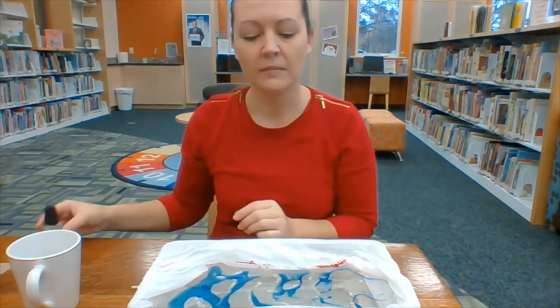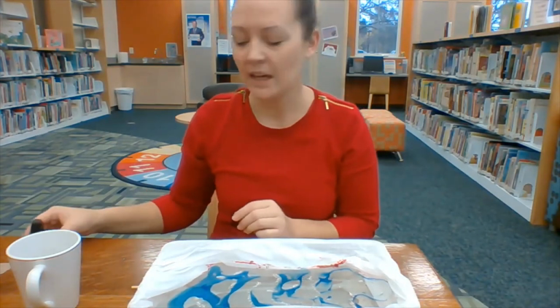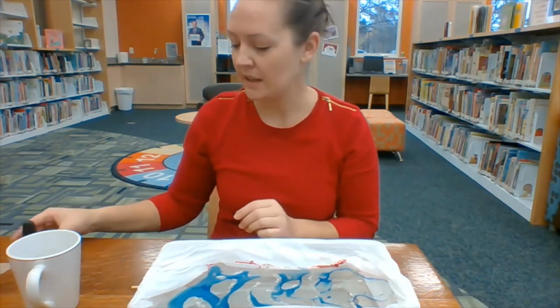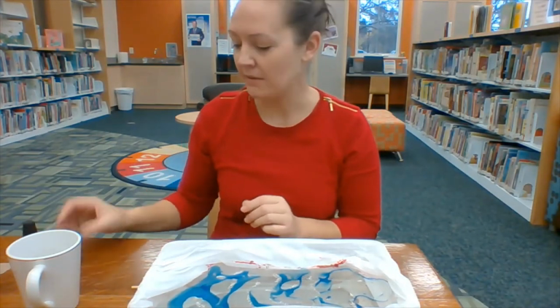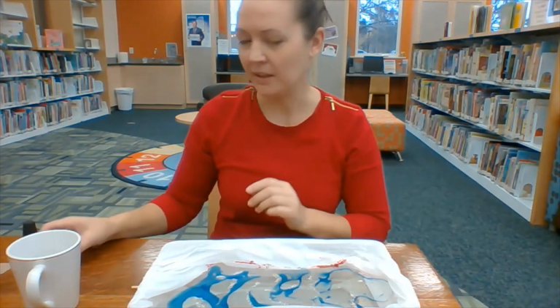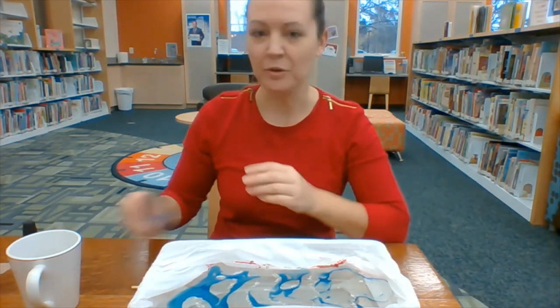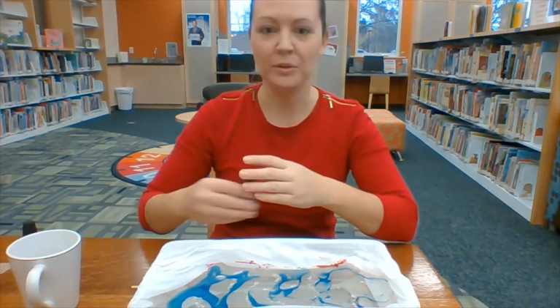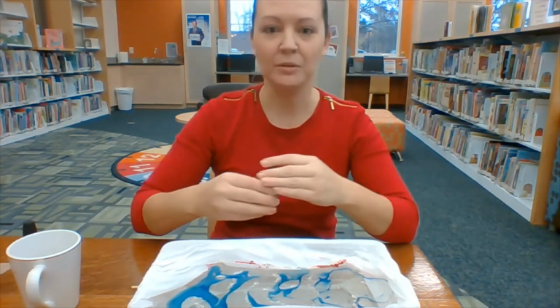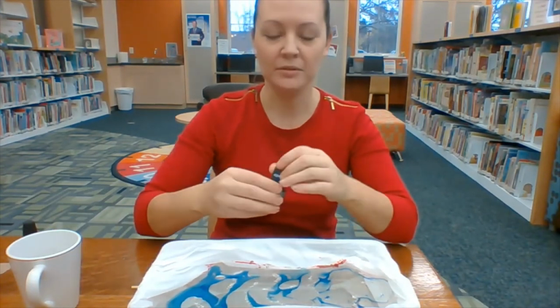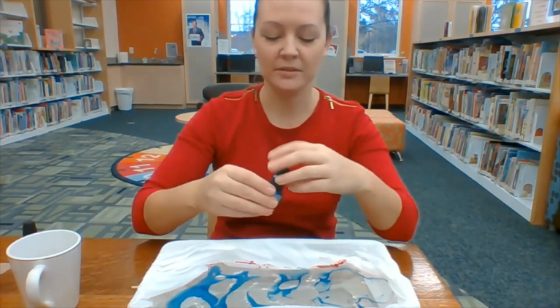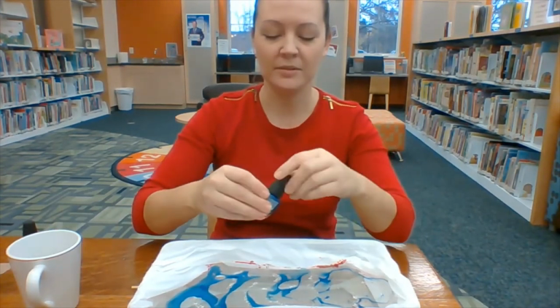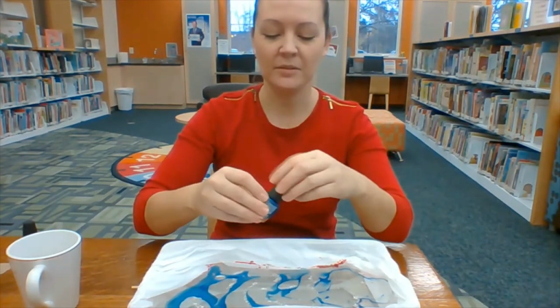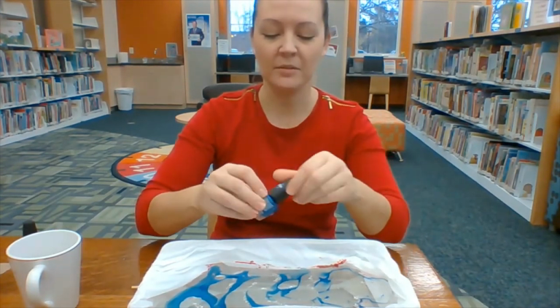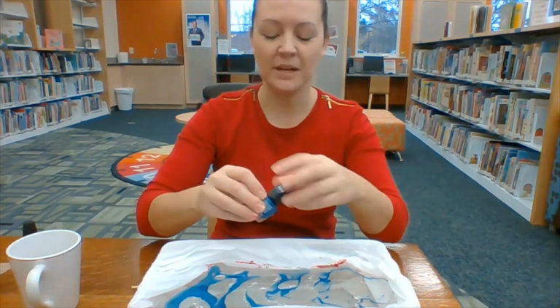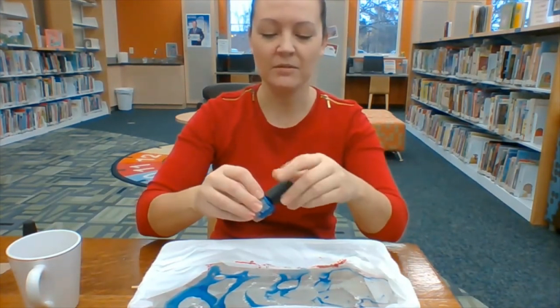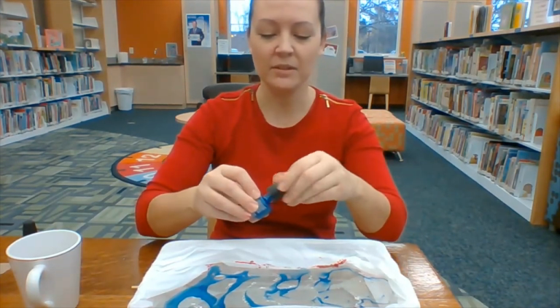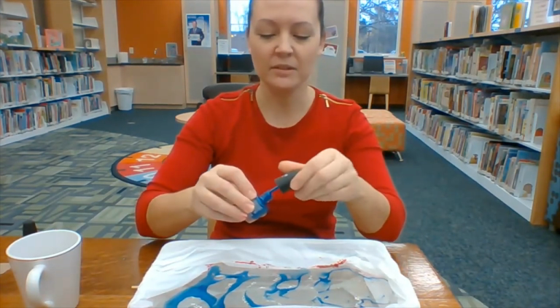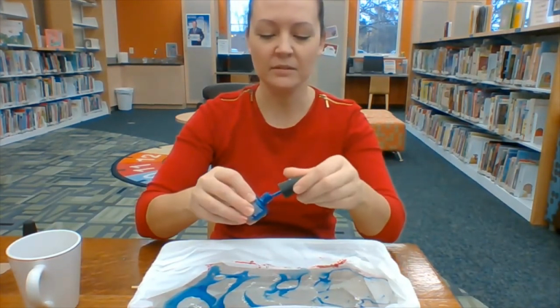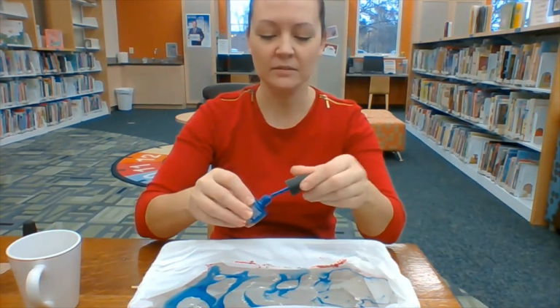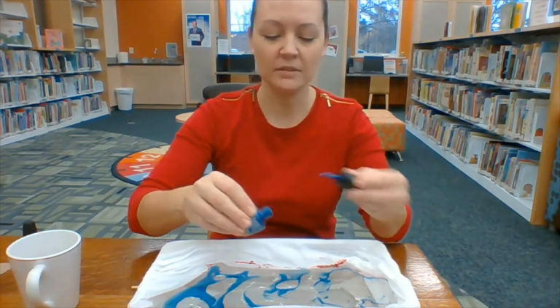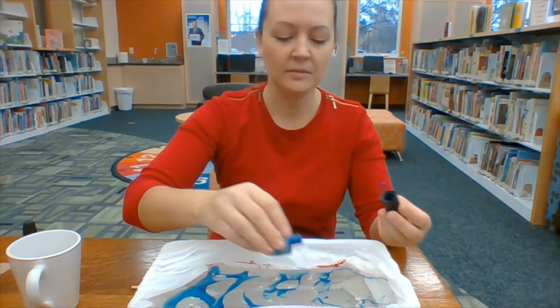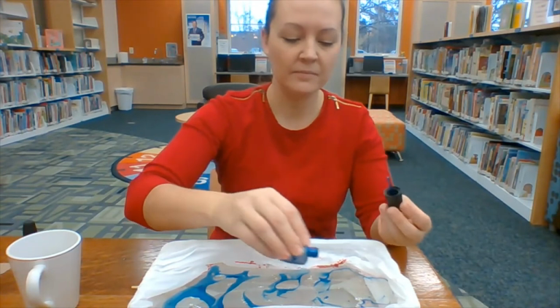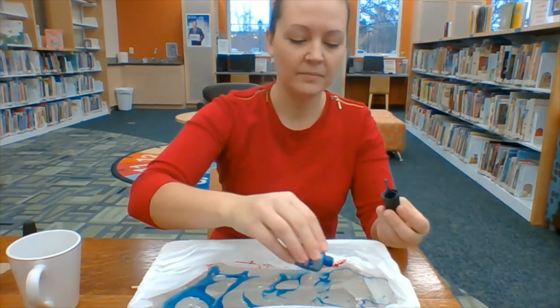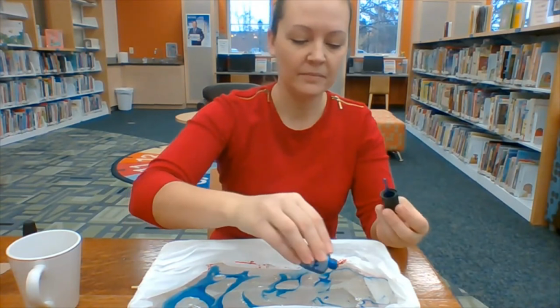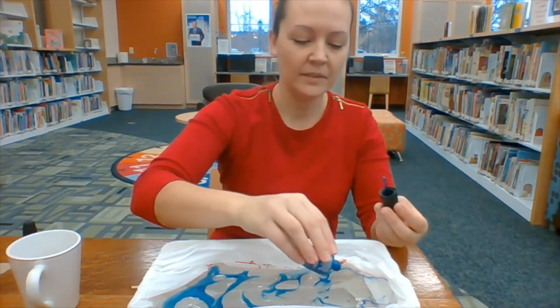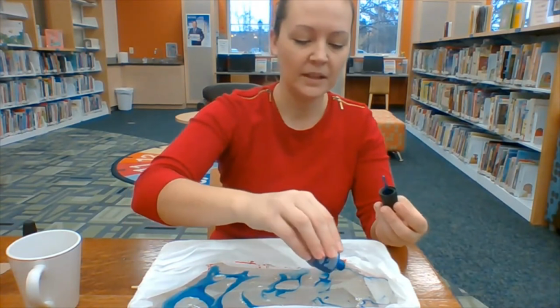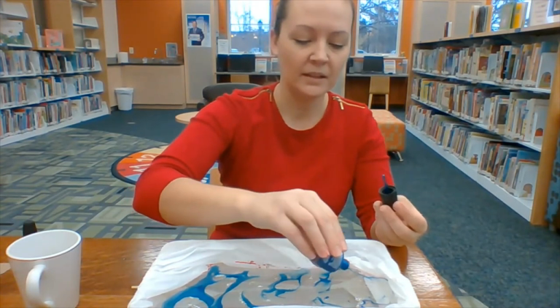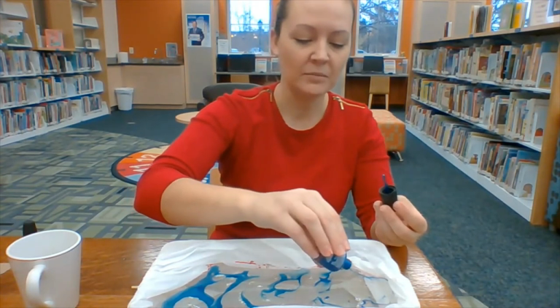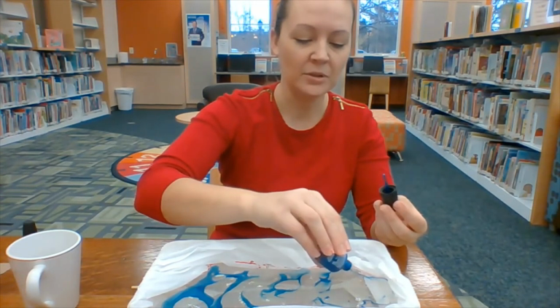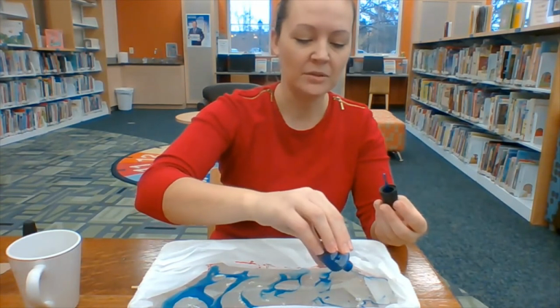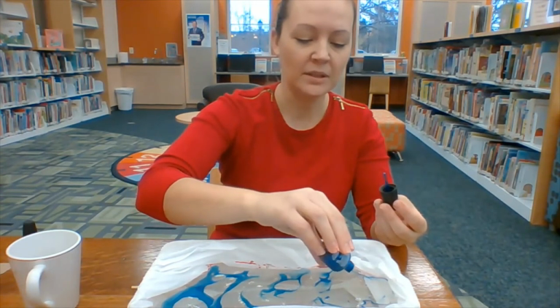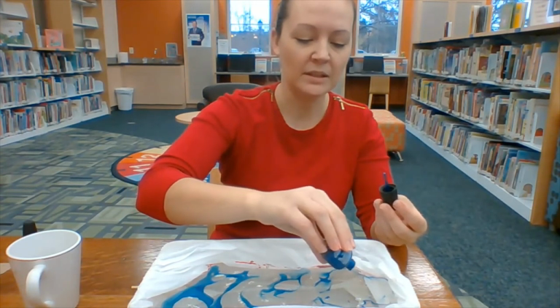I think I want a little more blue, so I'm going to go back over and add a little more to it.